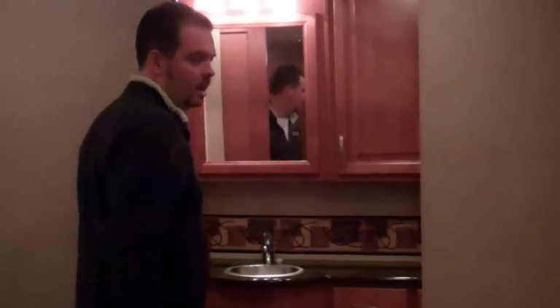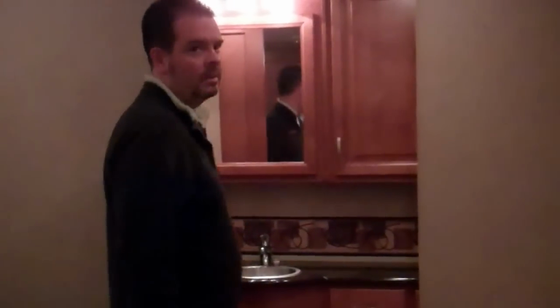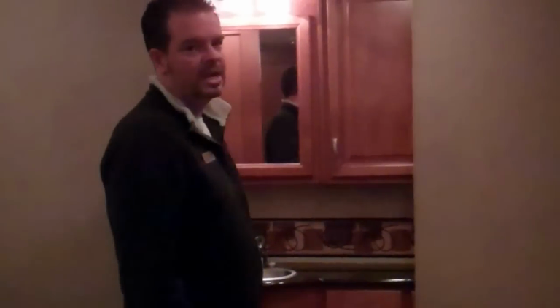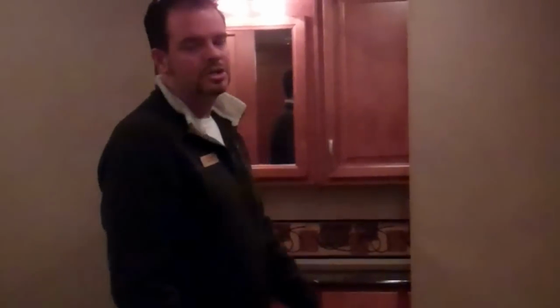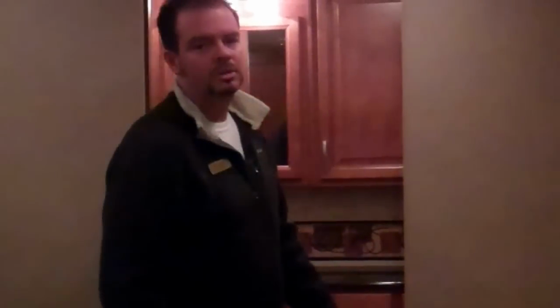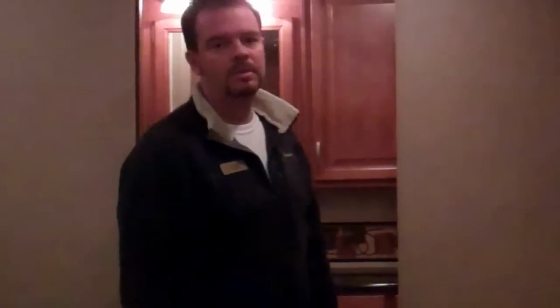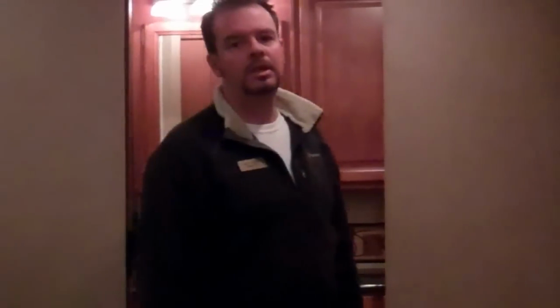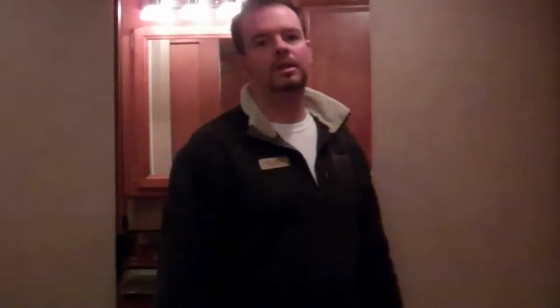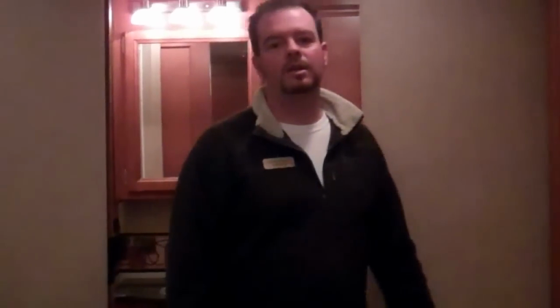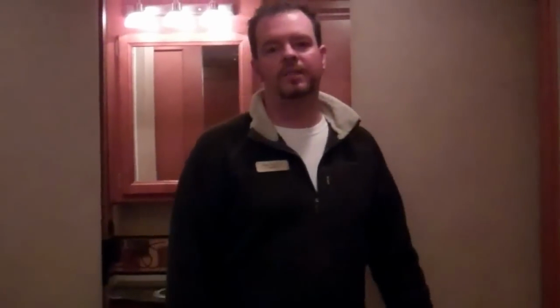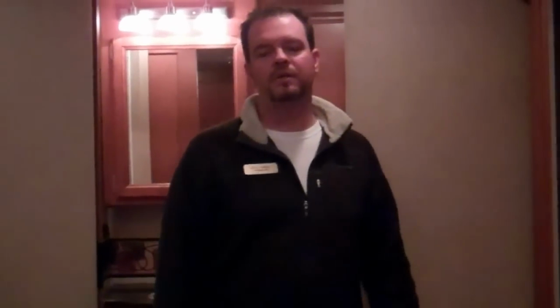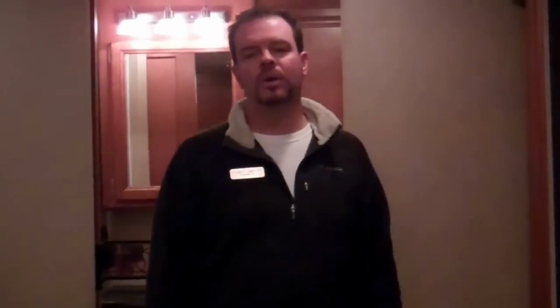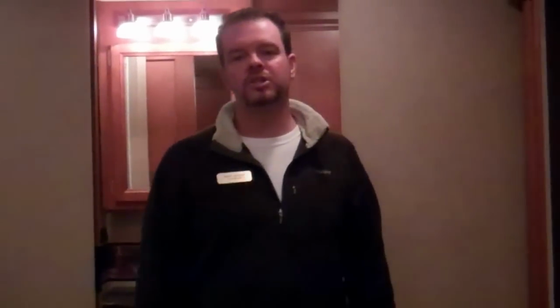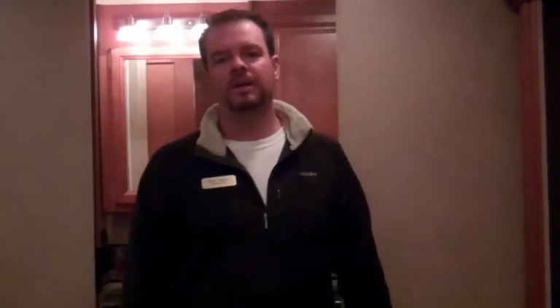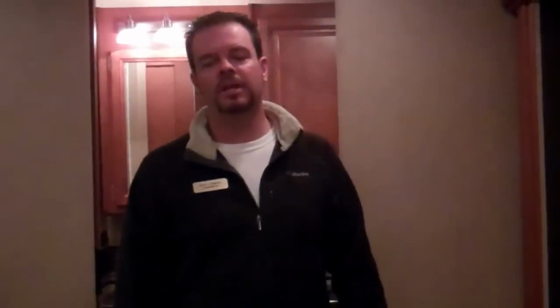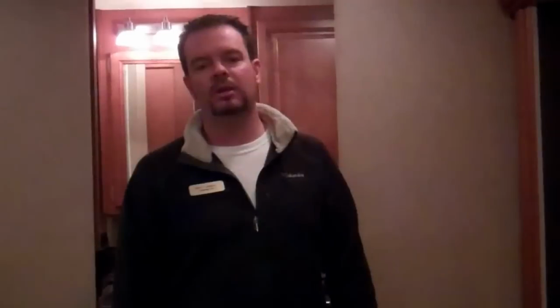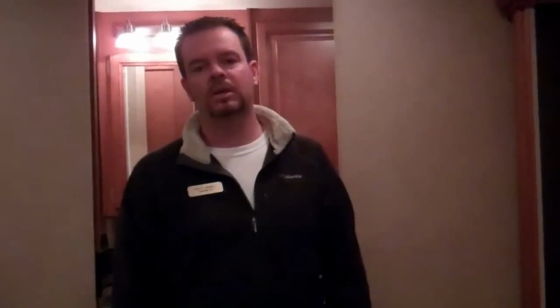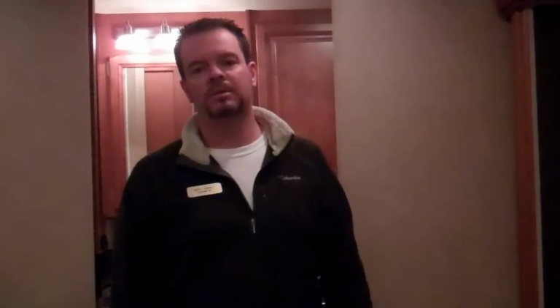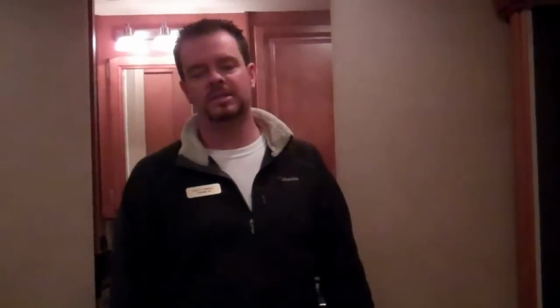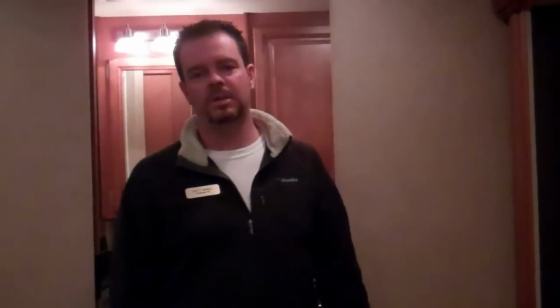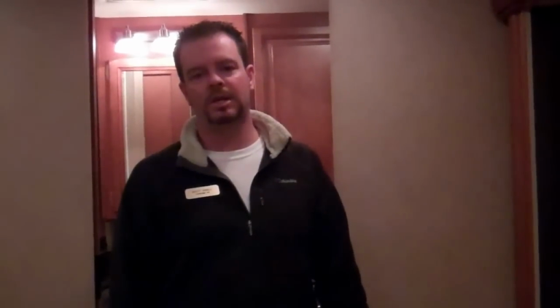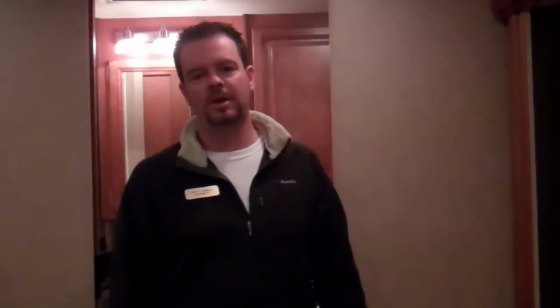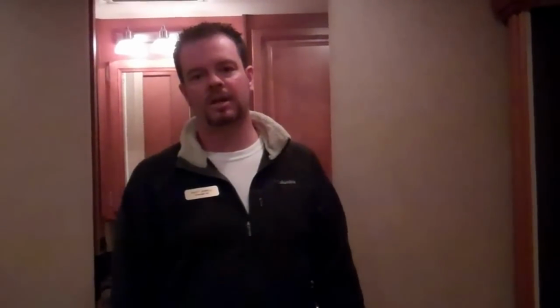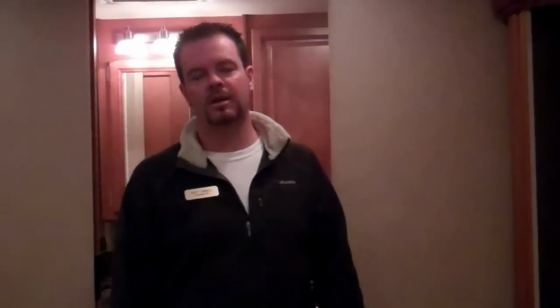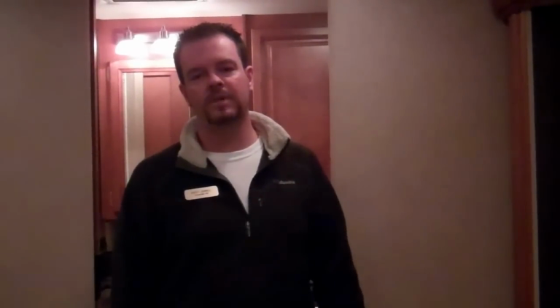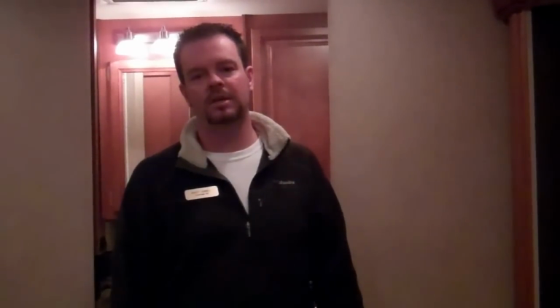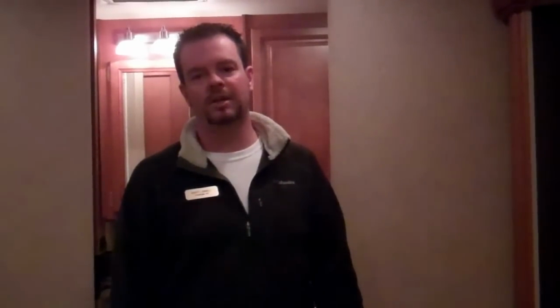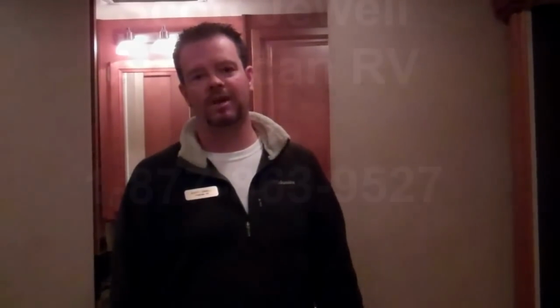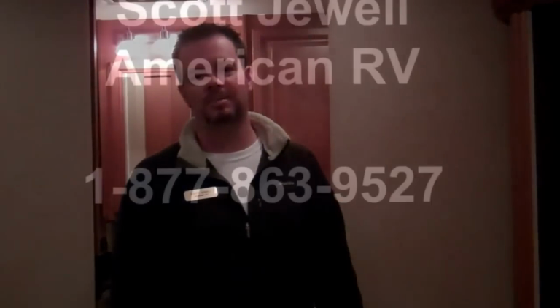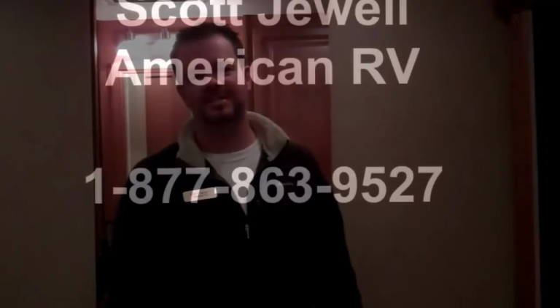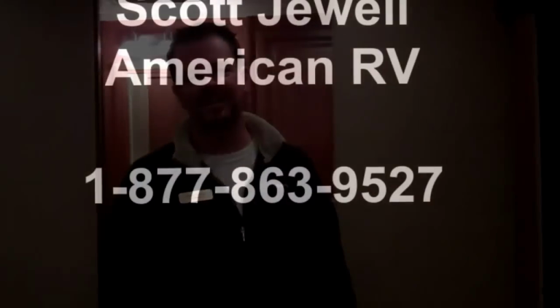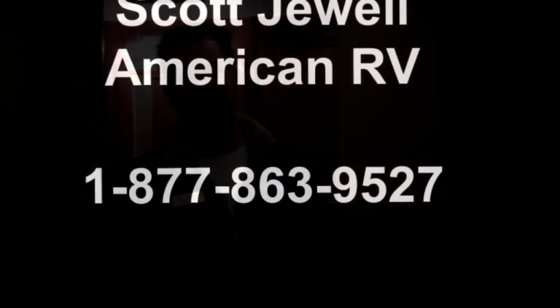I'm Scott Jewell. Thank you for watching my video. Come visit me at American RV in Grand Rapids. Thank you.